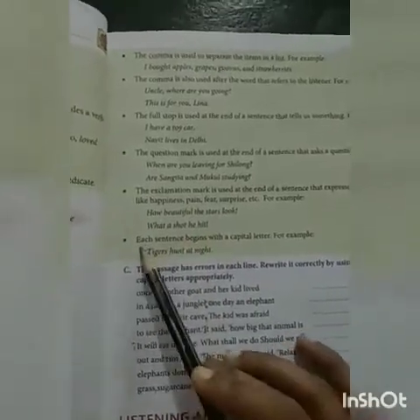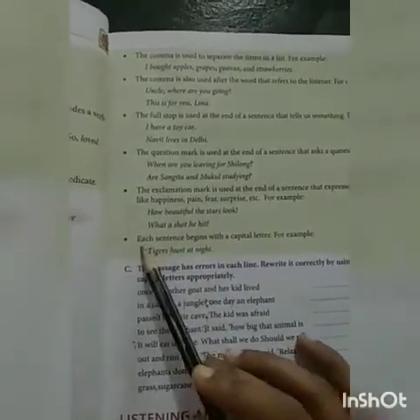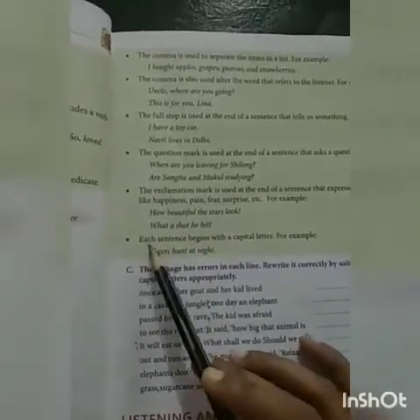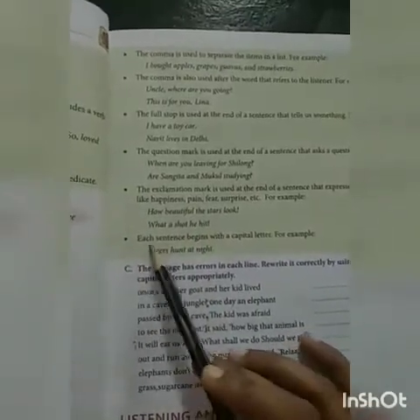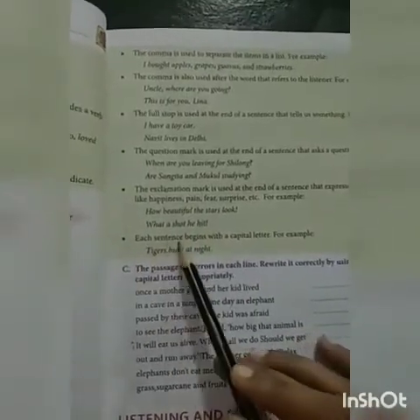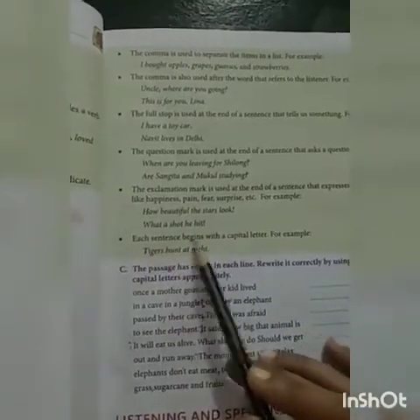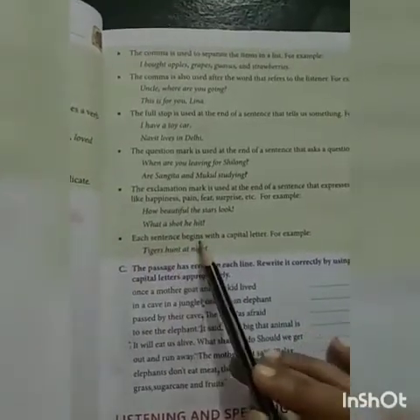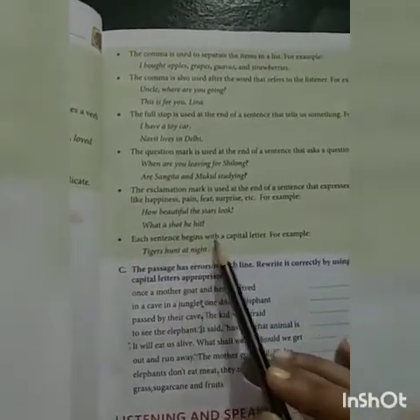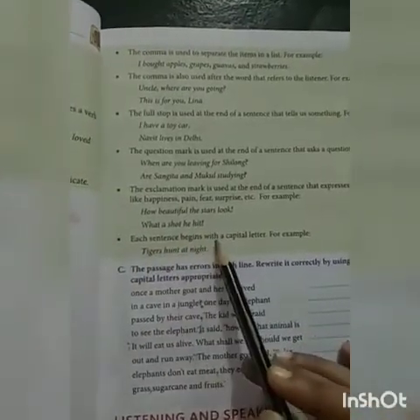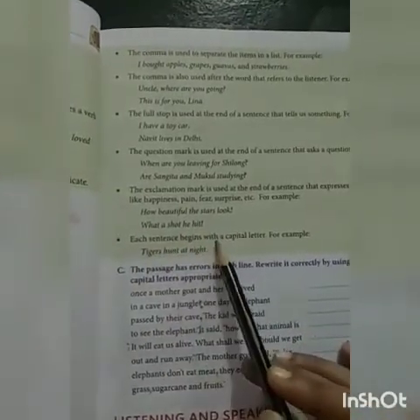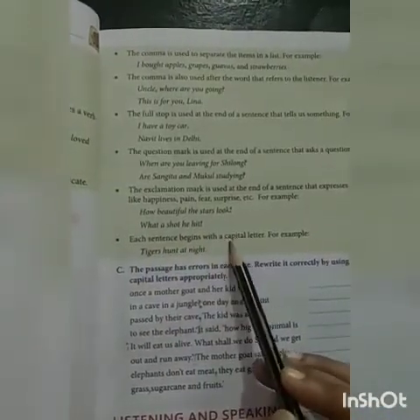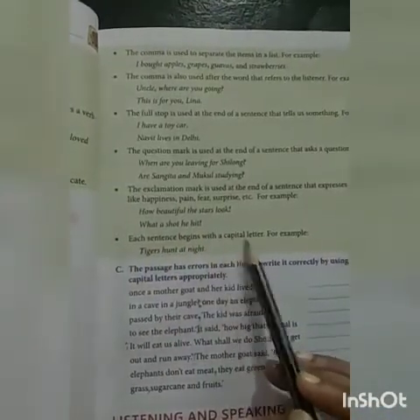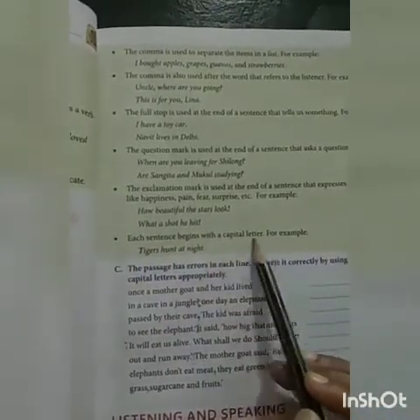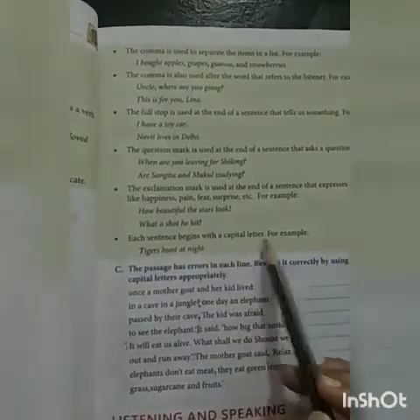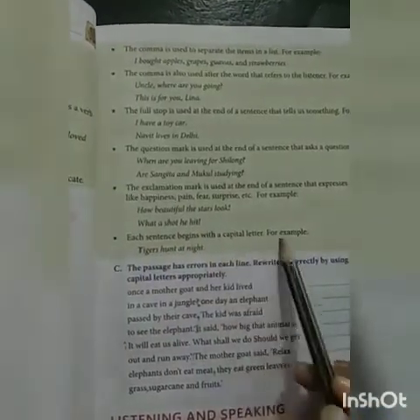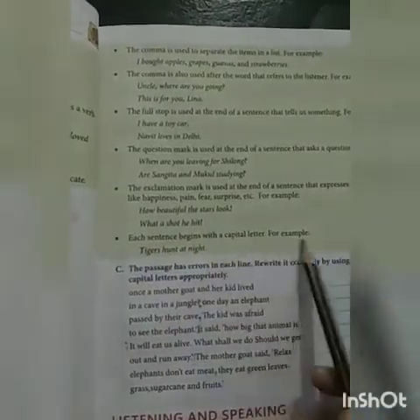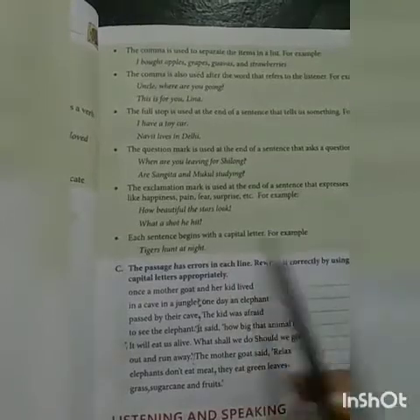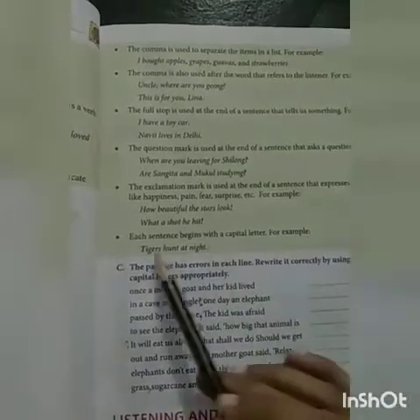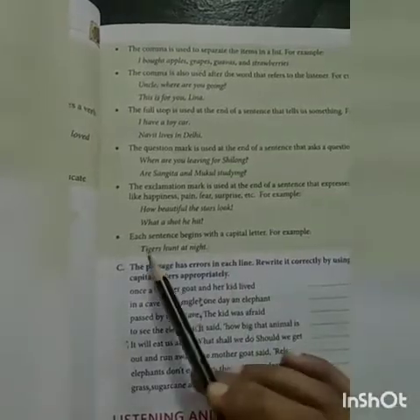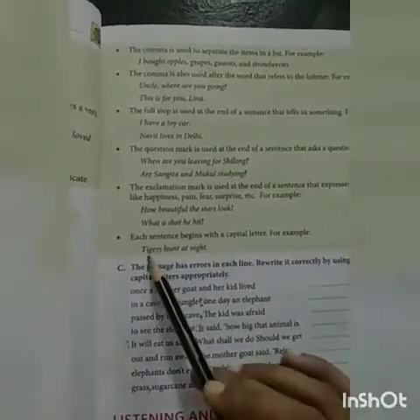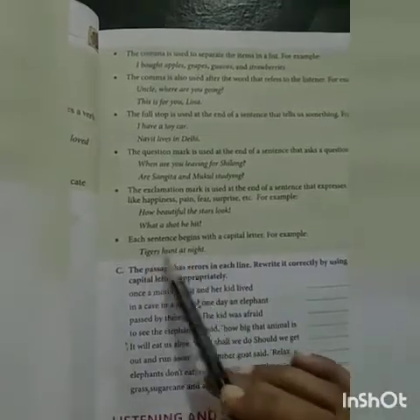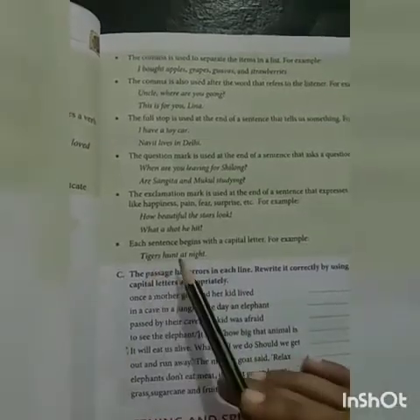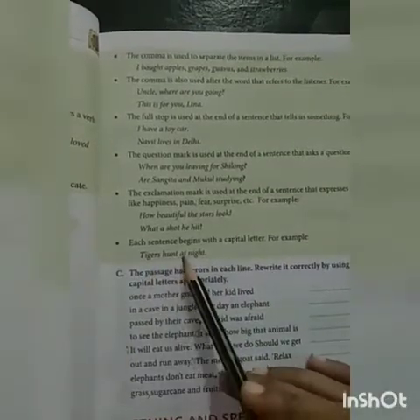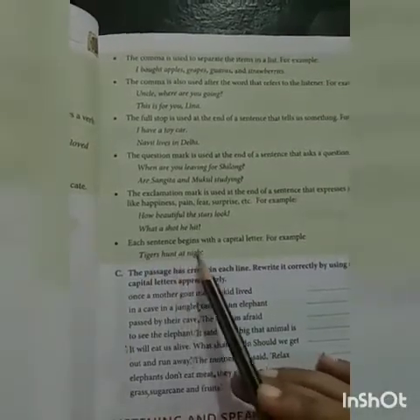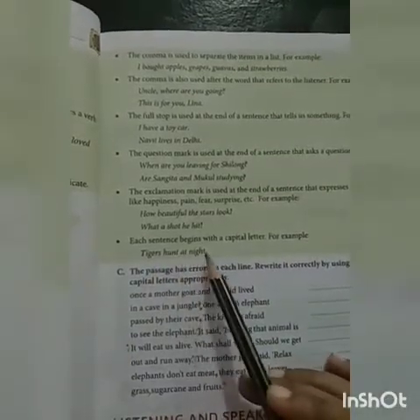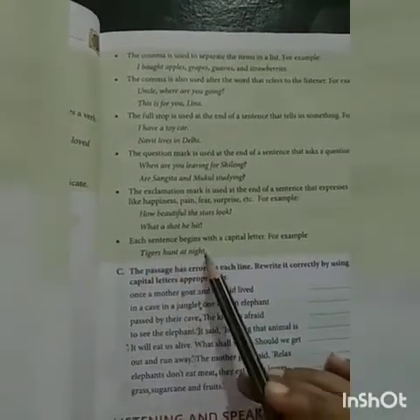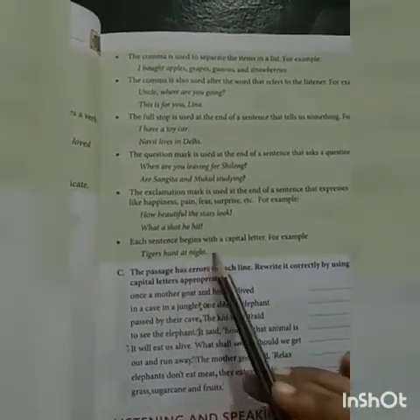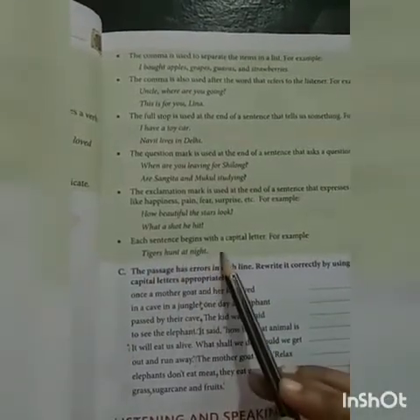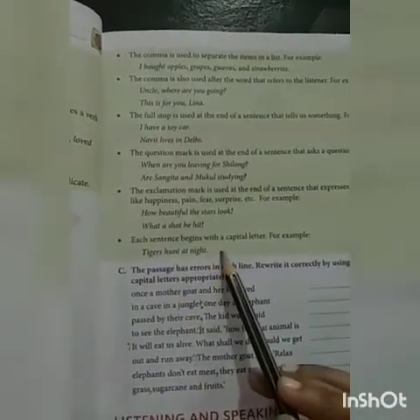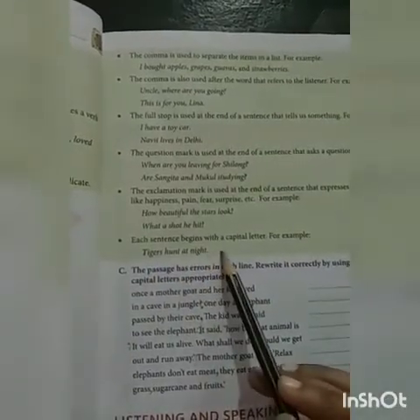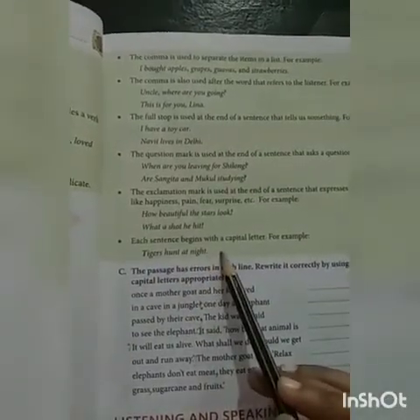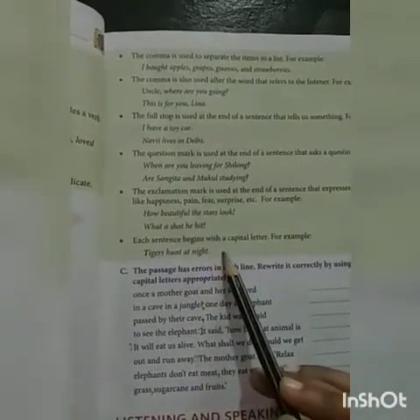Each sentence begins with a capital letter. For example: Tiger hunt at night.